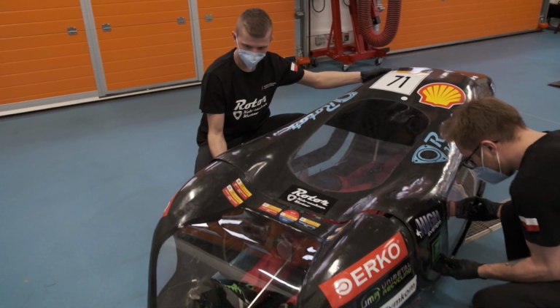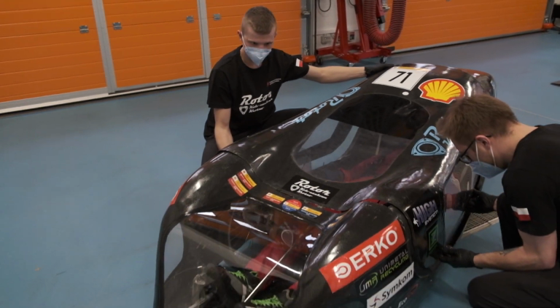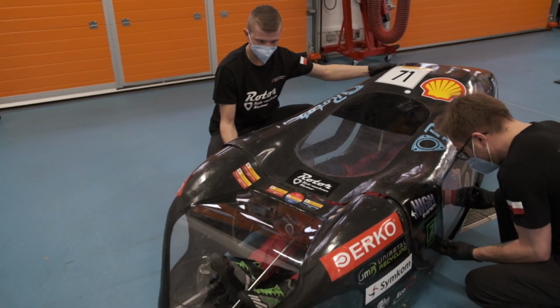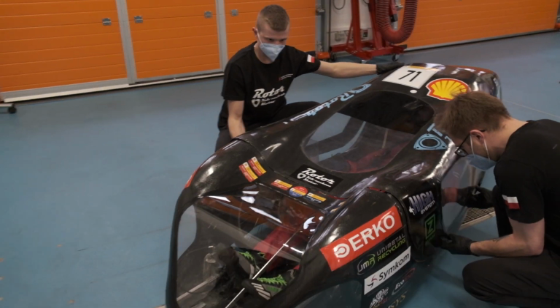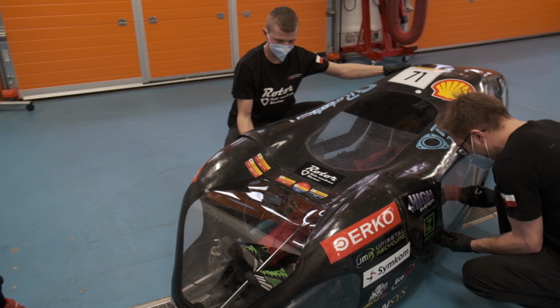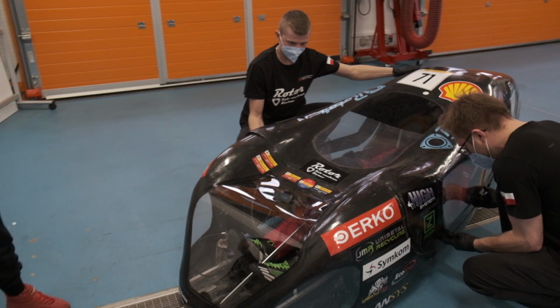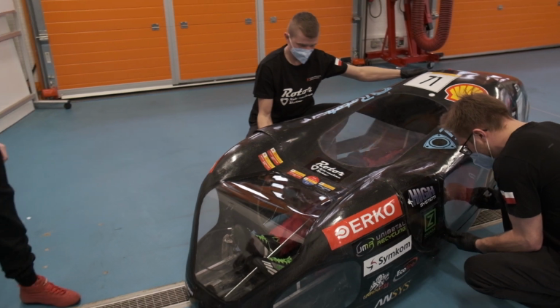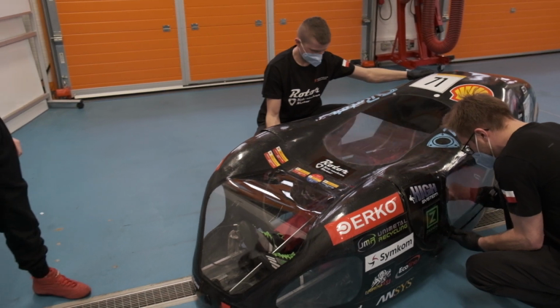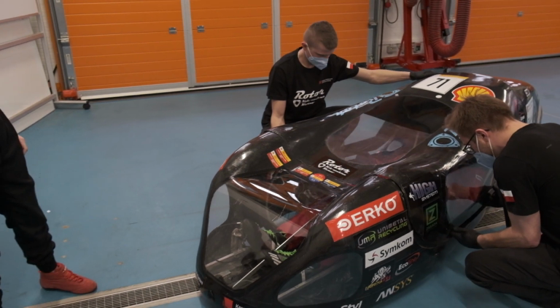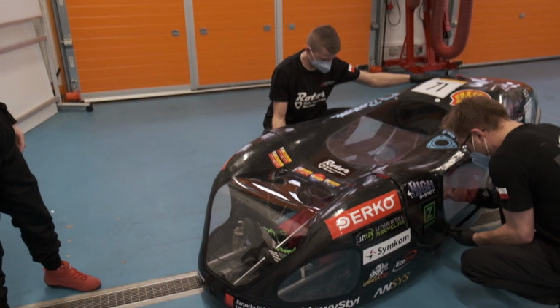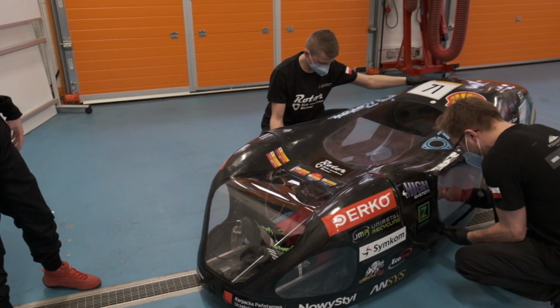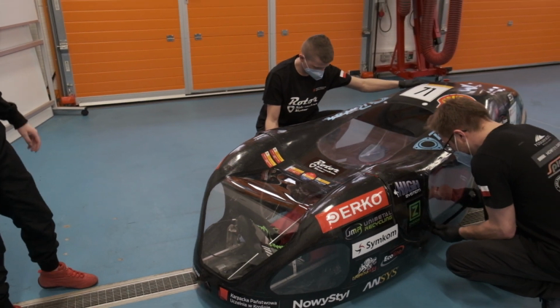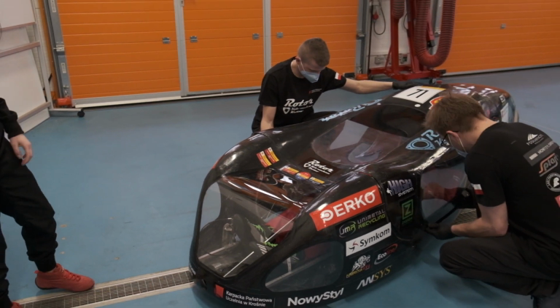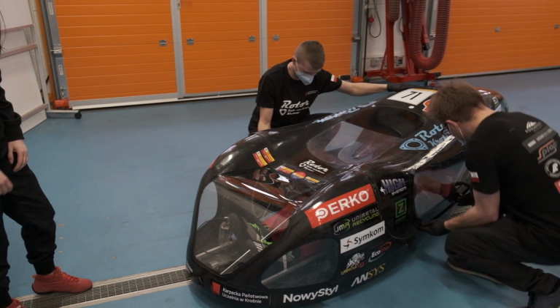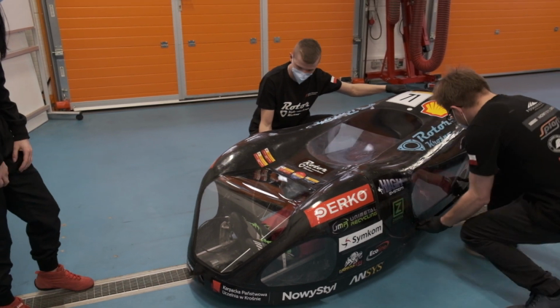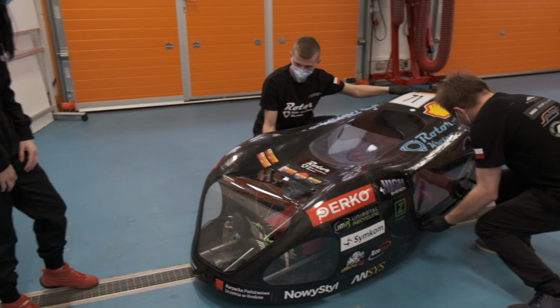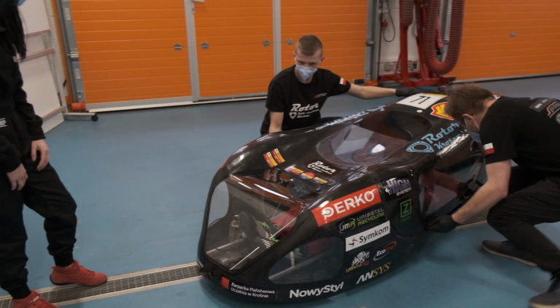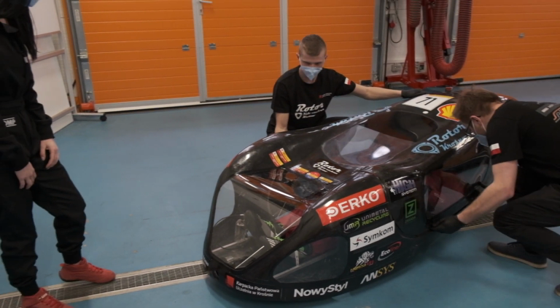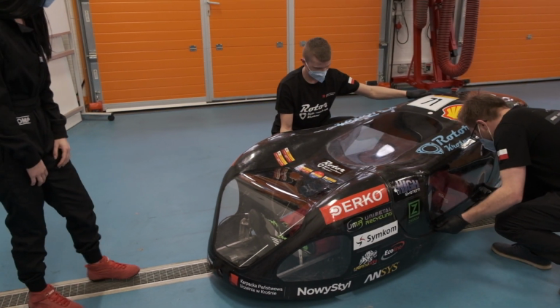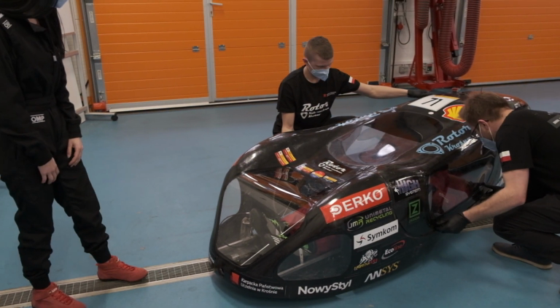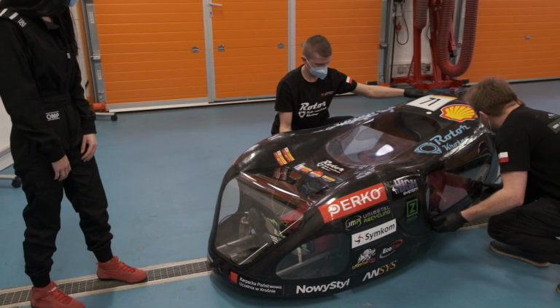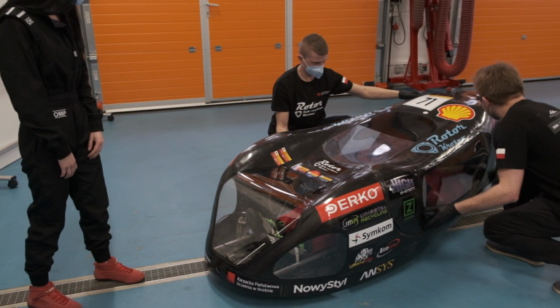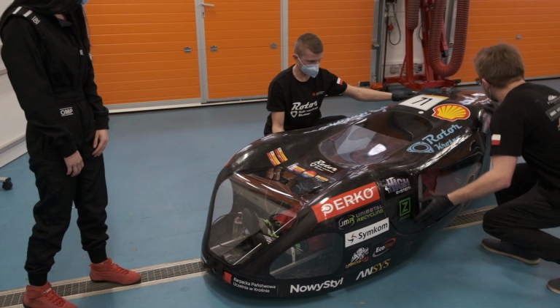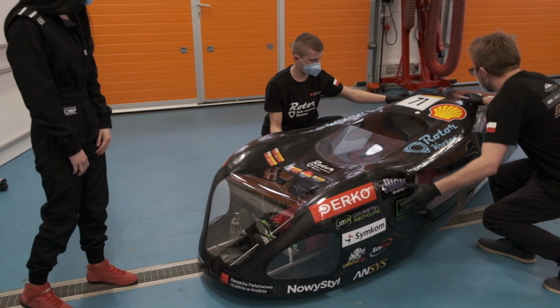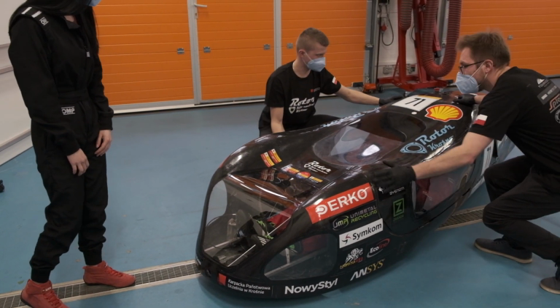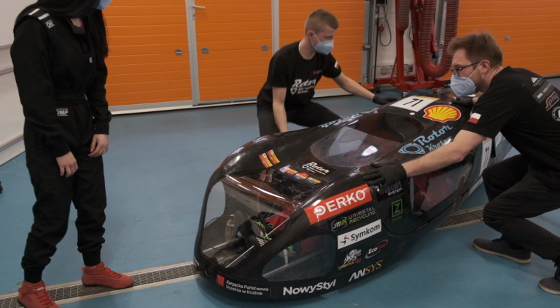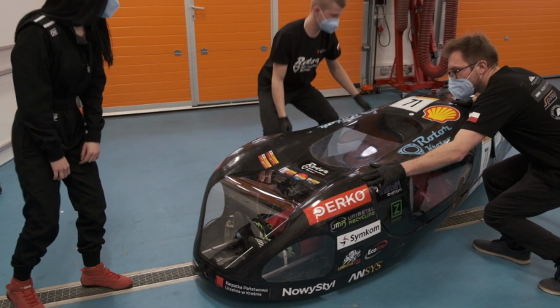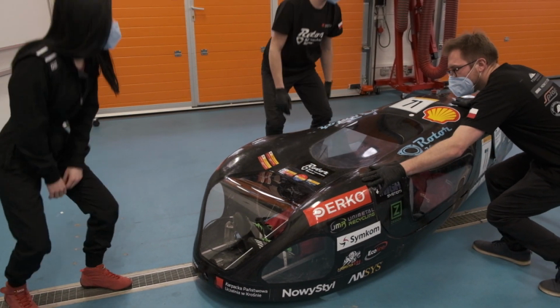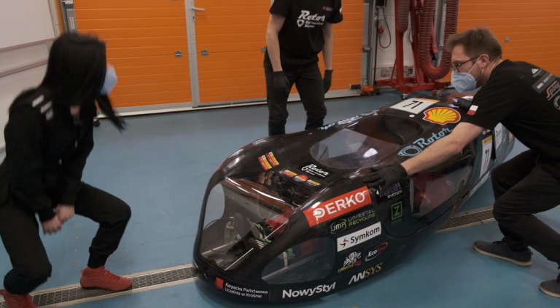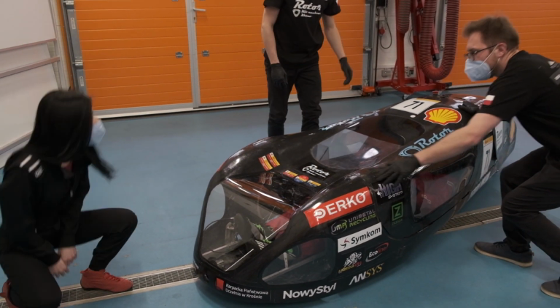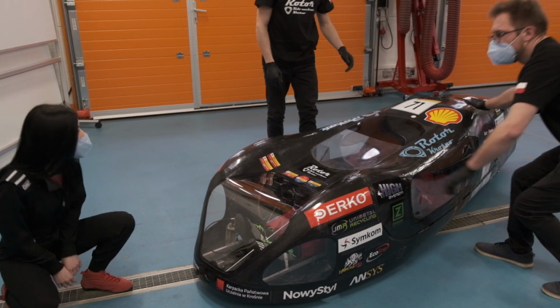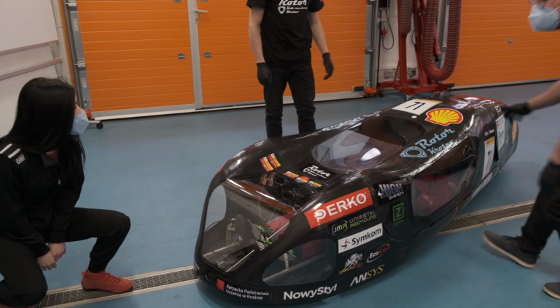Now we will show the ability of our drivers to leave the vehicle in less than 10 seconds.